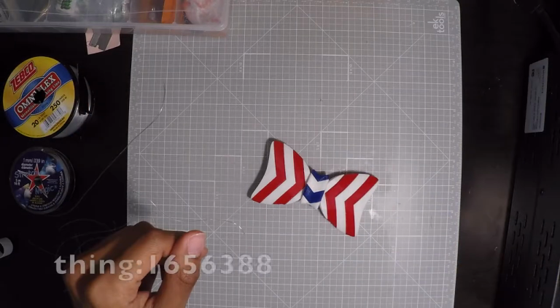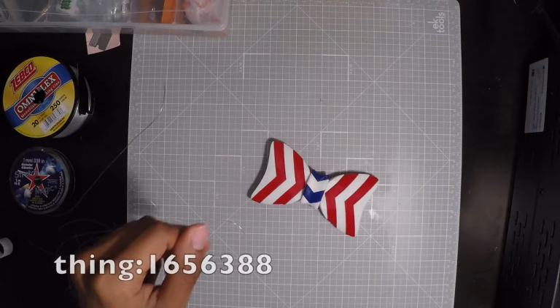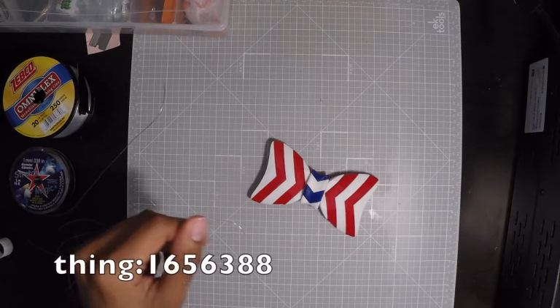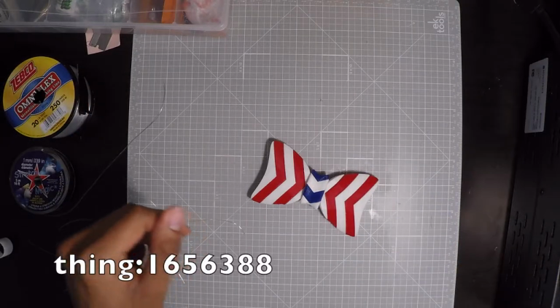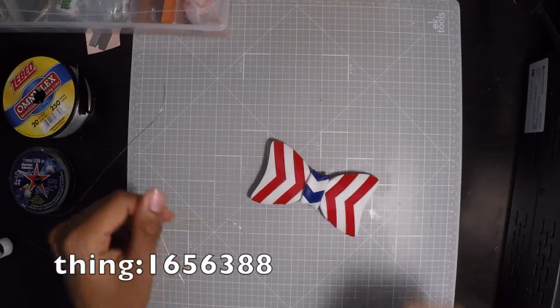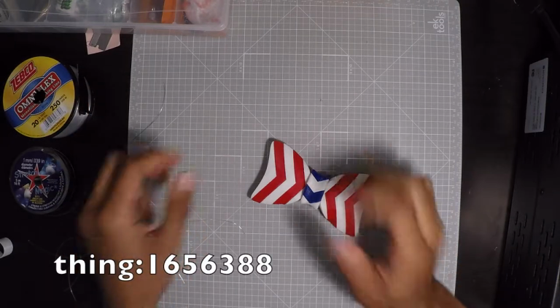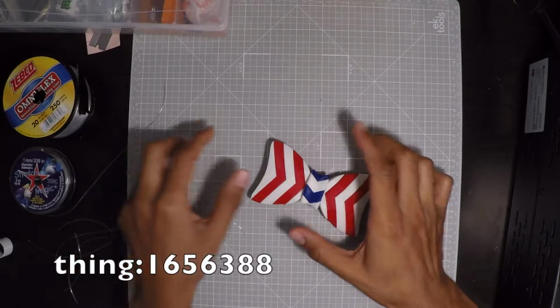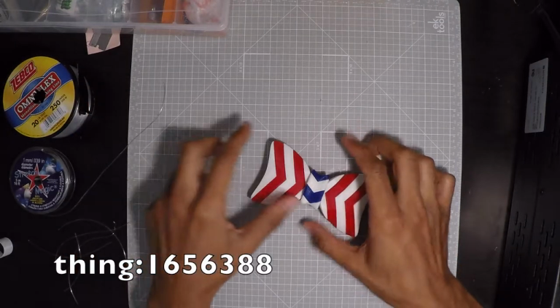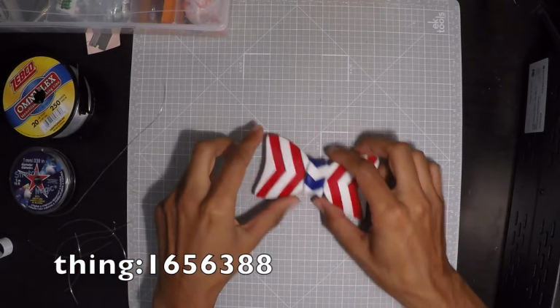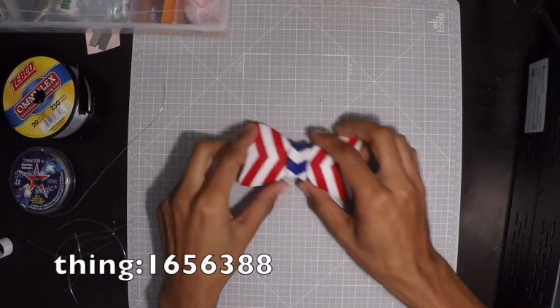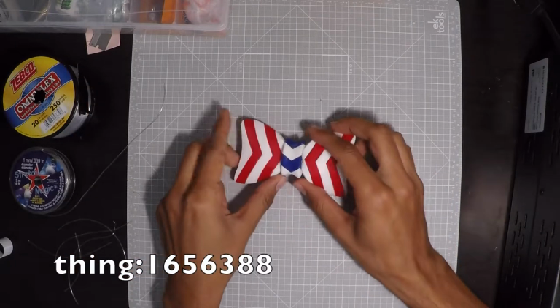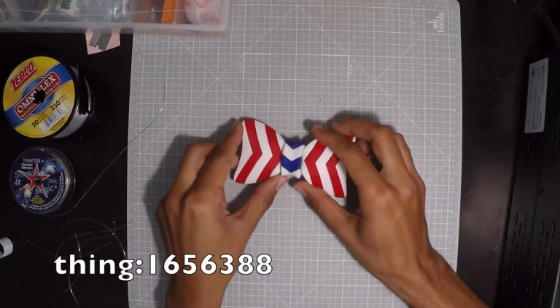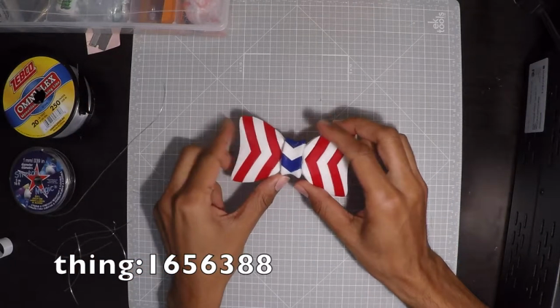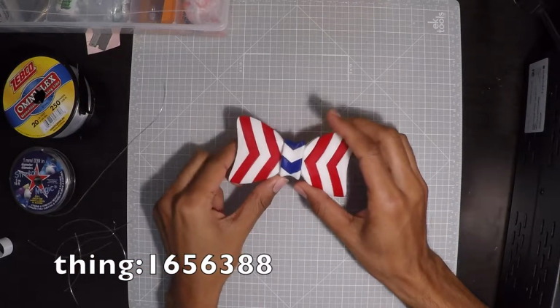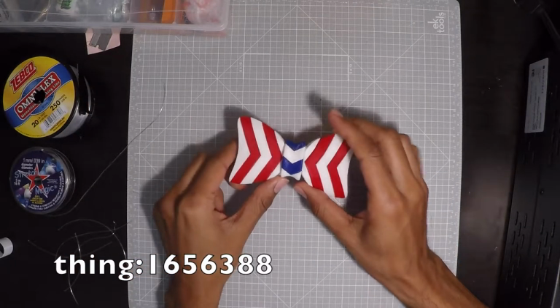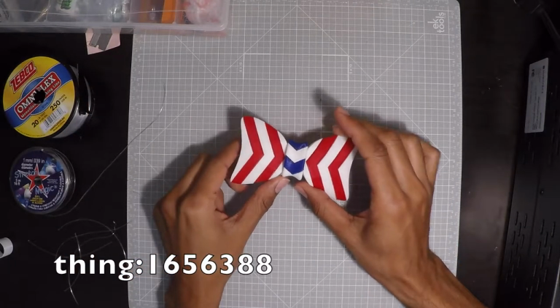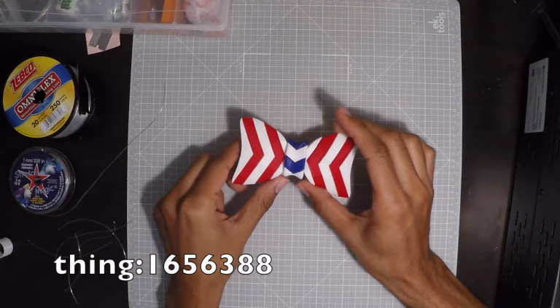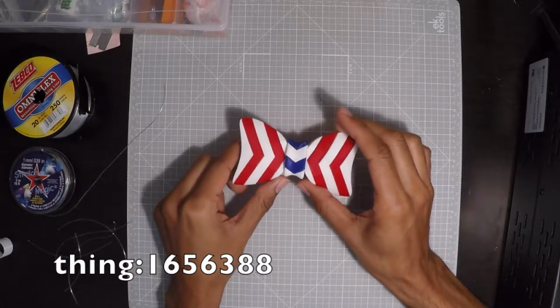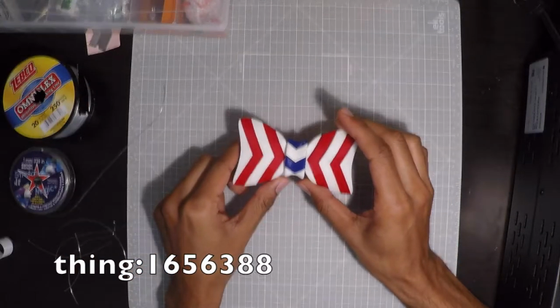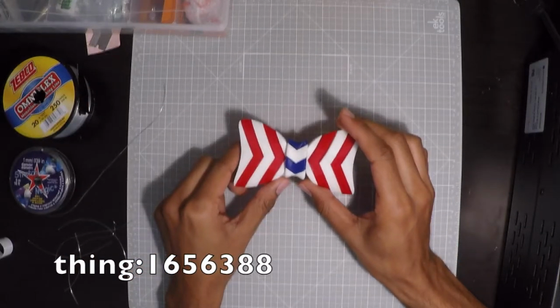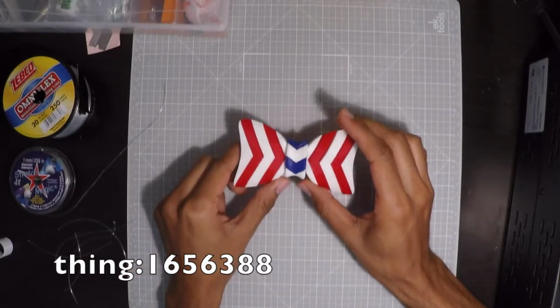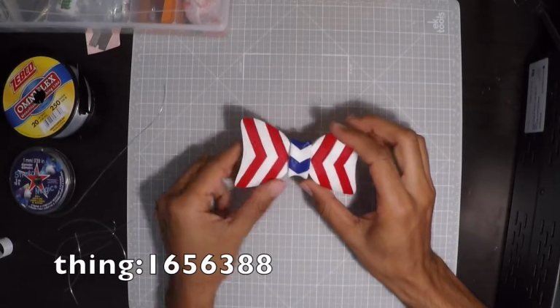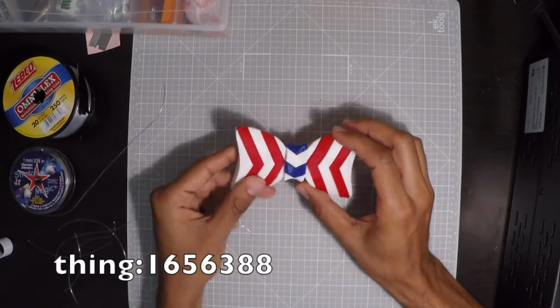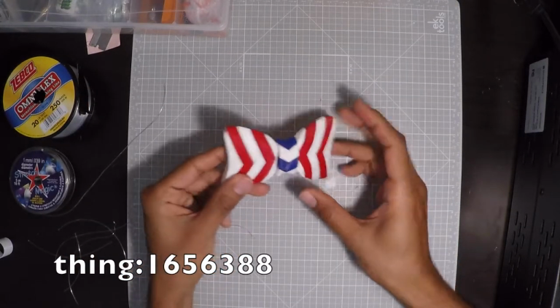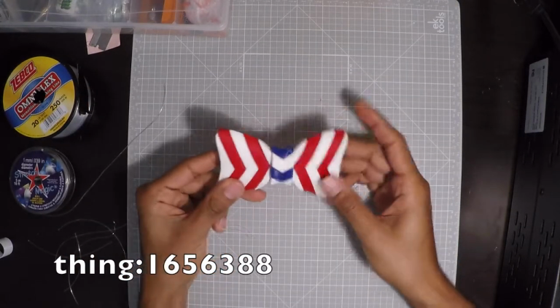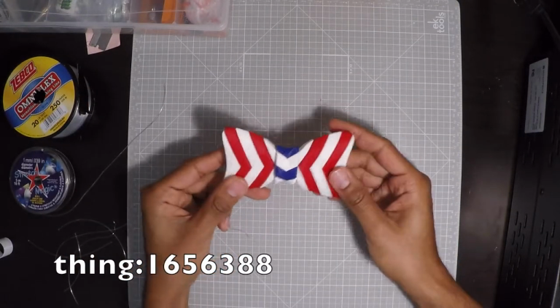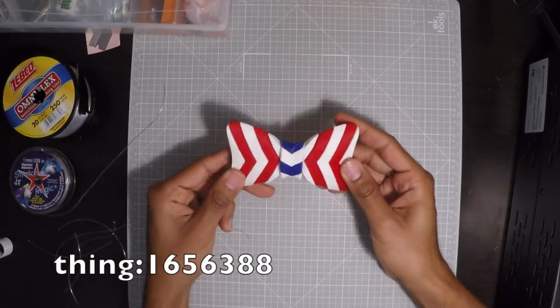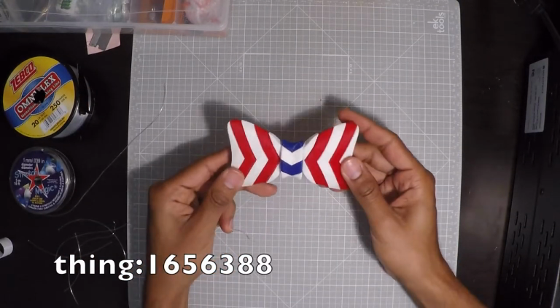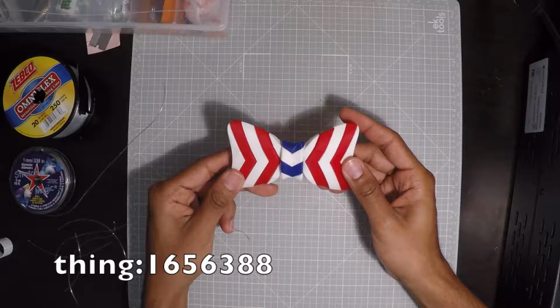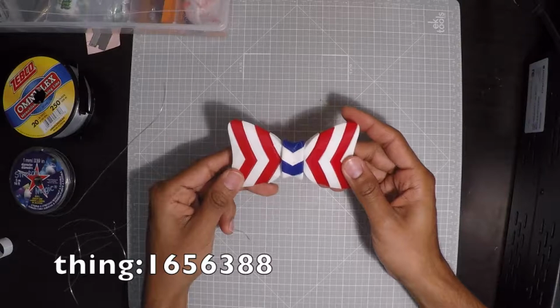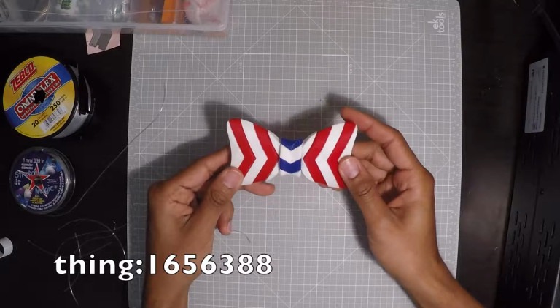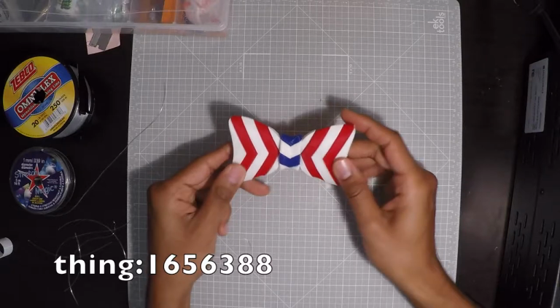If you want to make one for yourself, you can download it from my Thingiverse profile and follow these steps to assemble it.